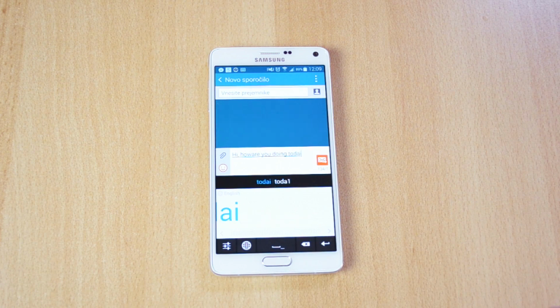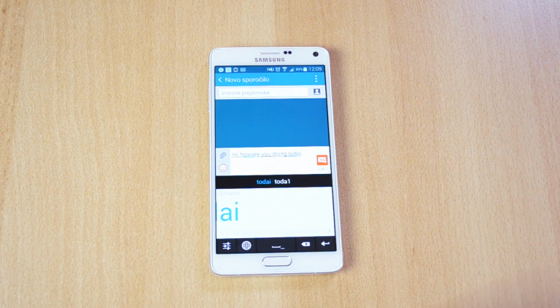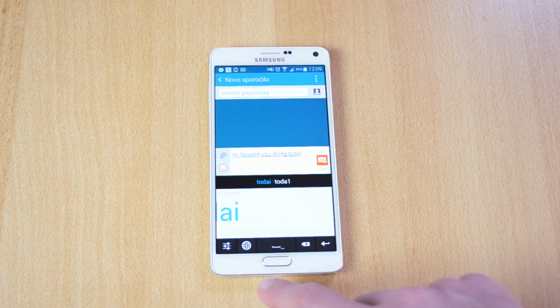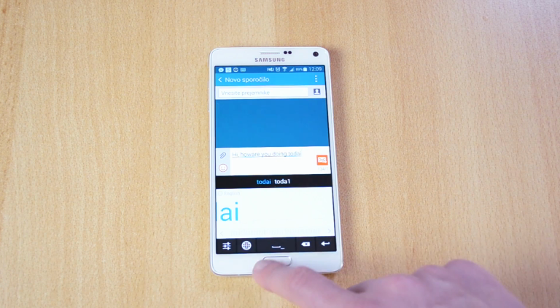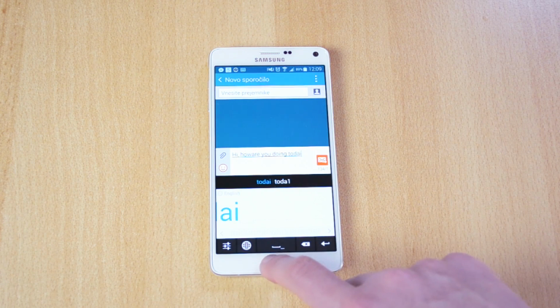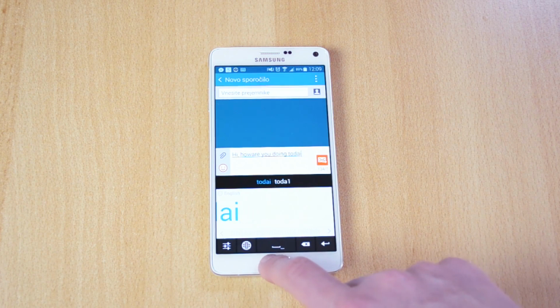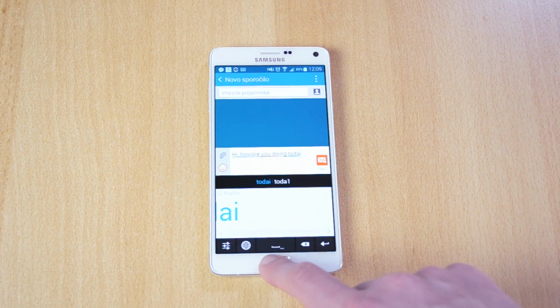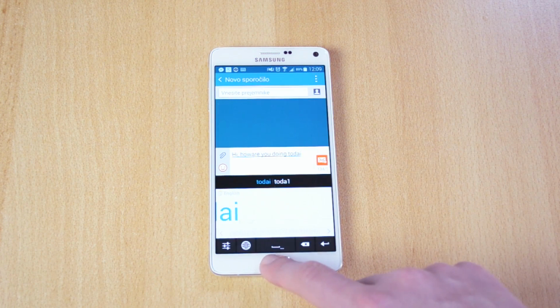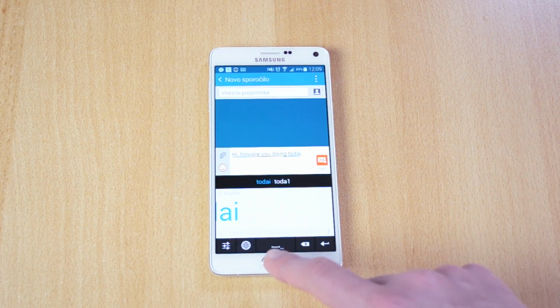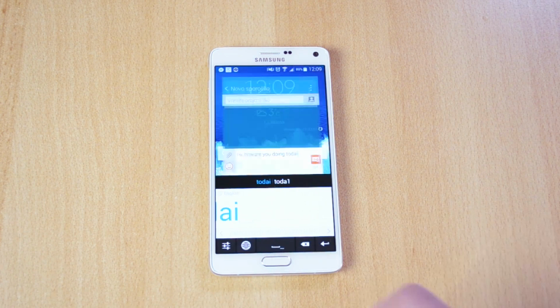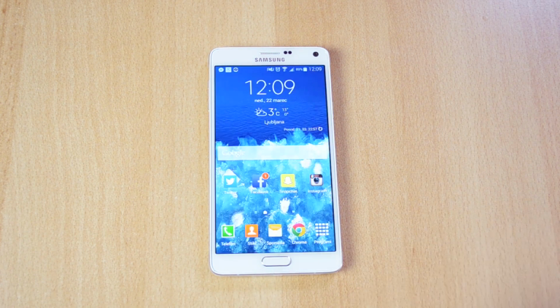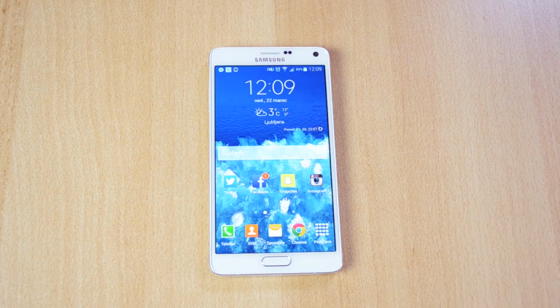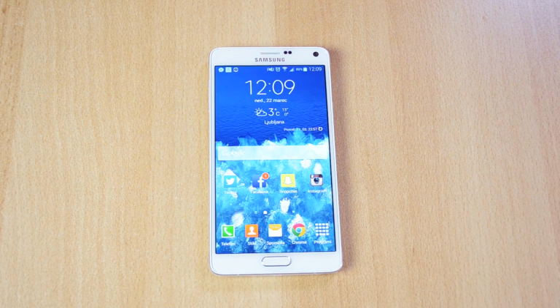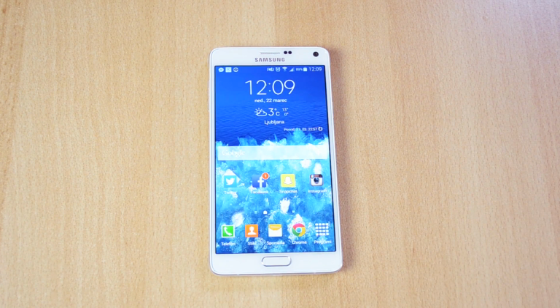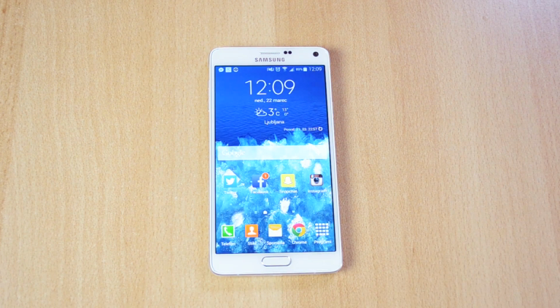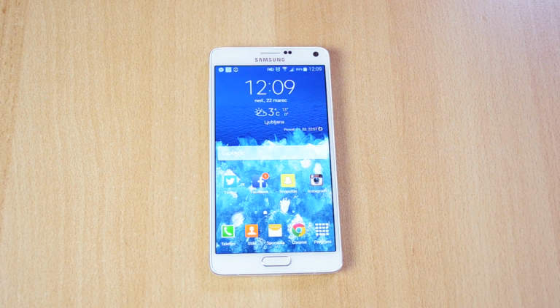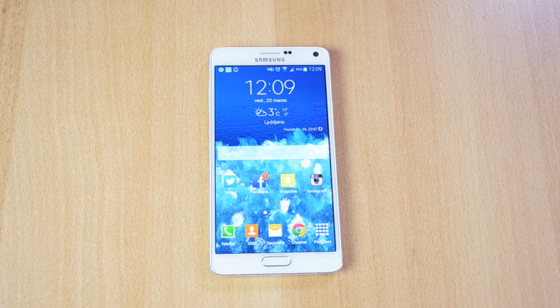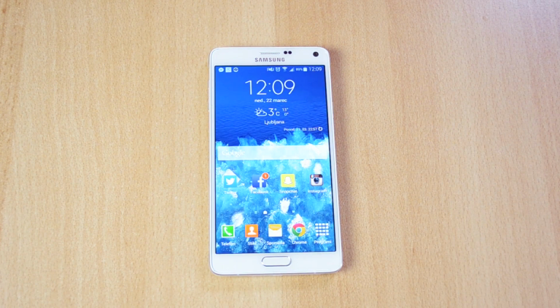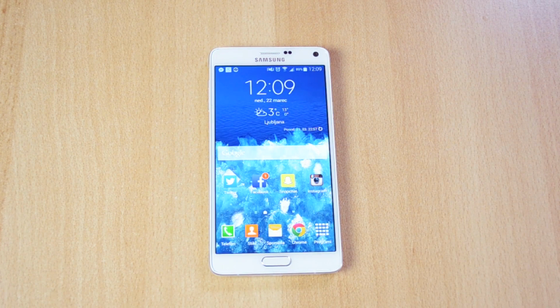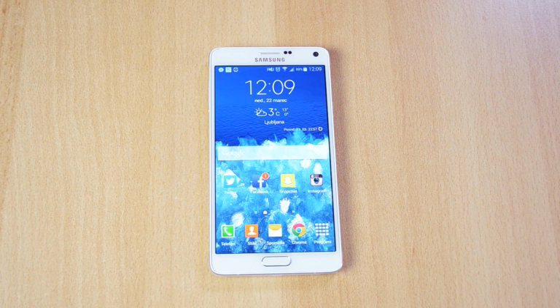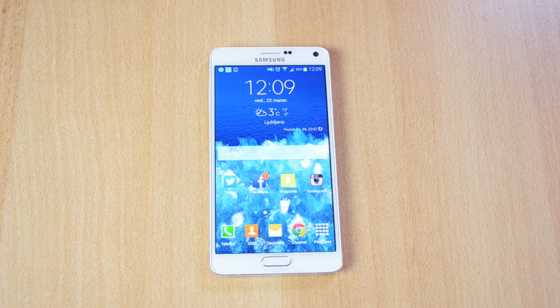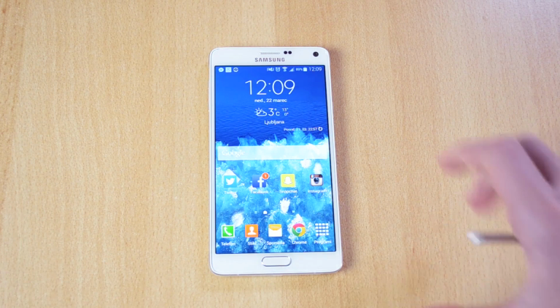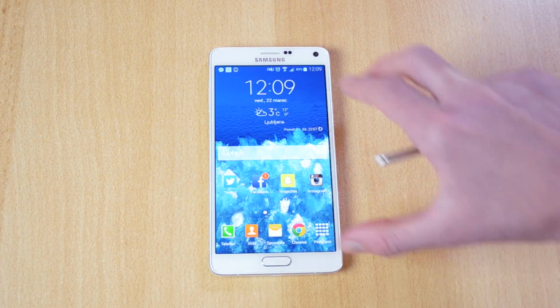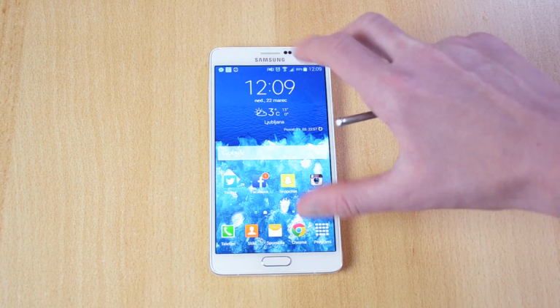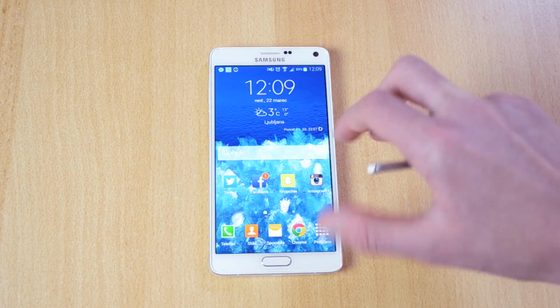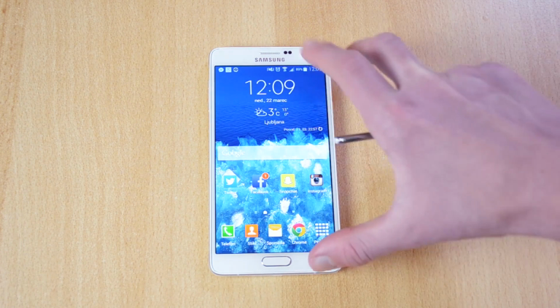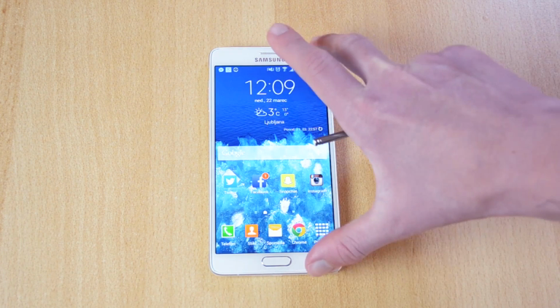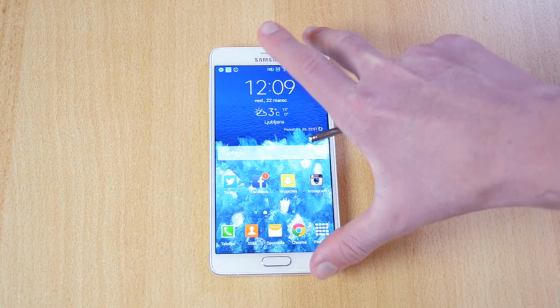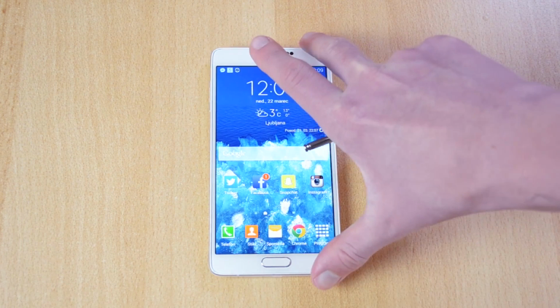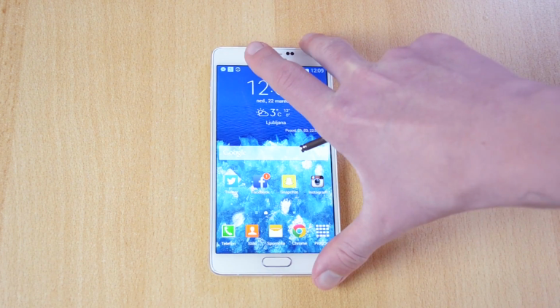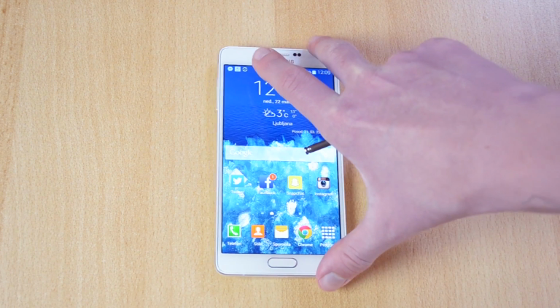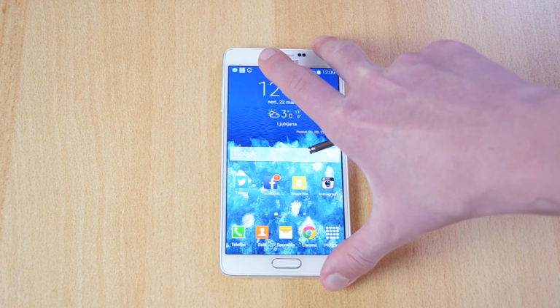As you can see it works really well and it's quite responsive. That was the Stylus Beta app.